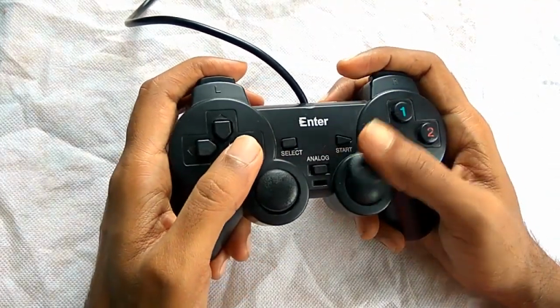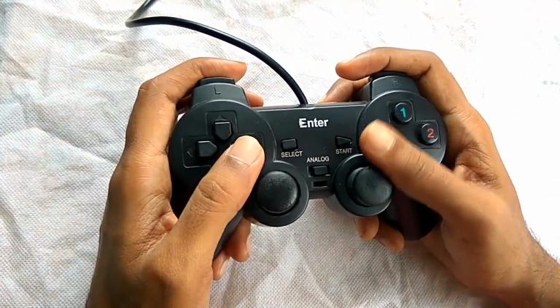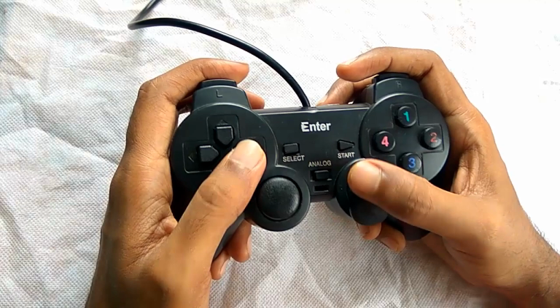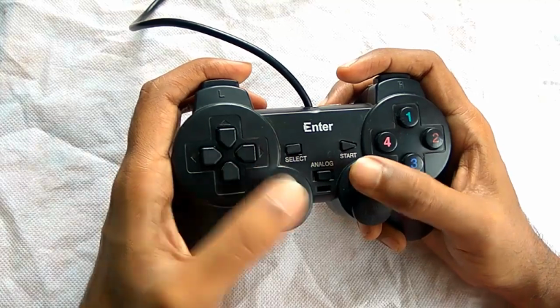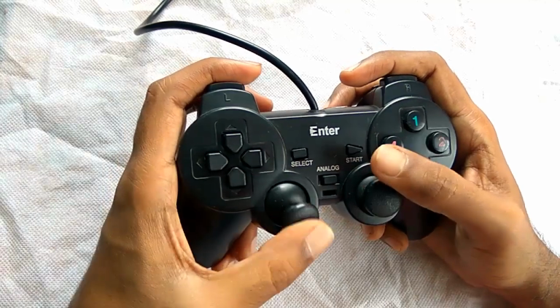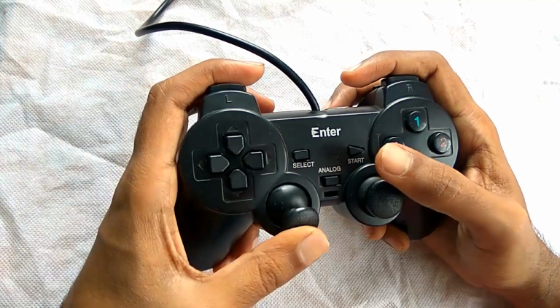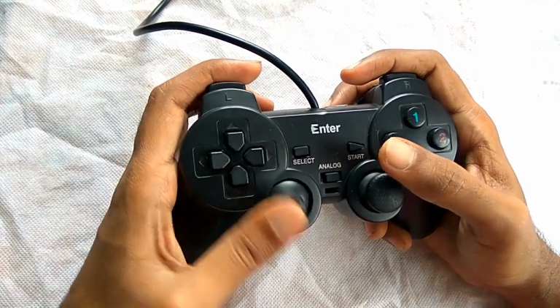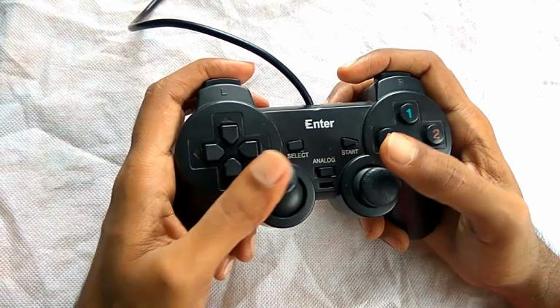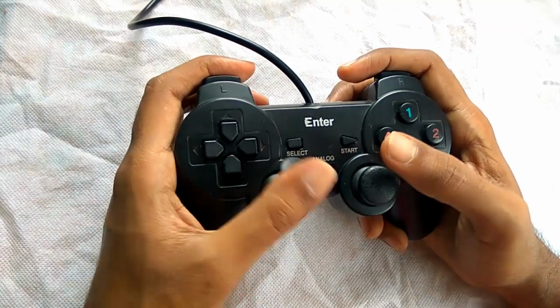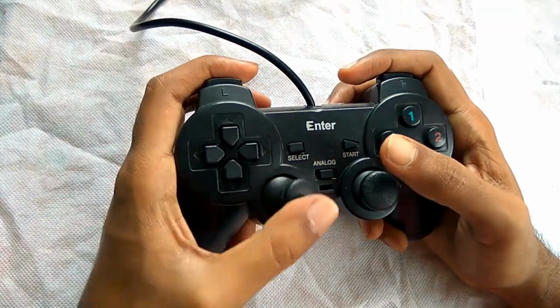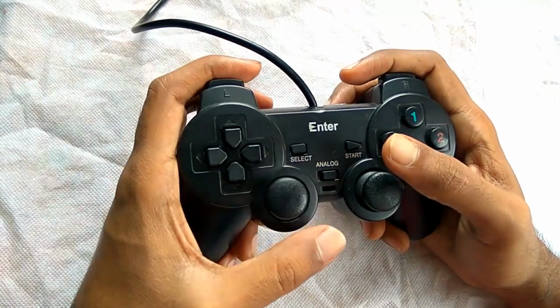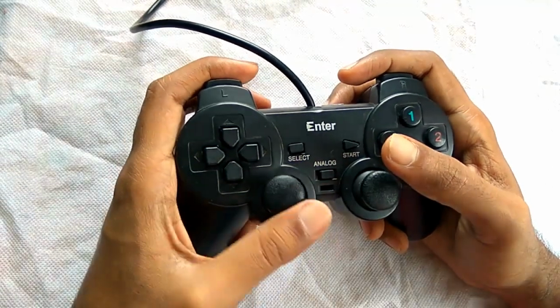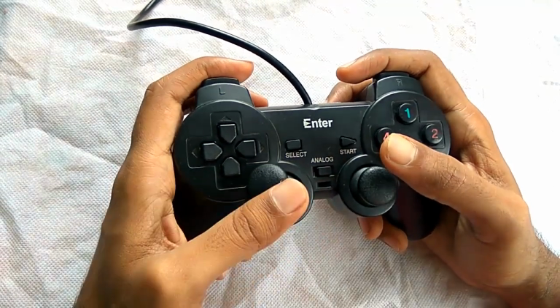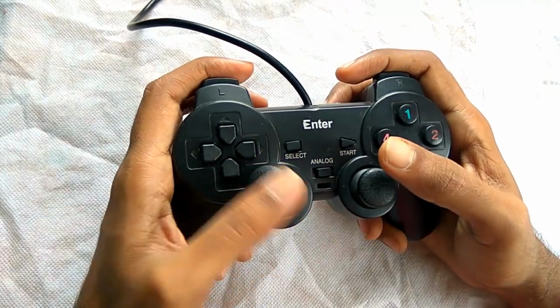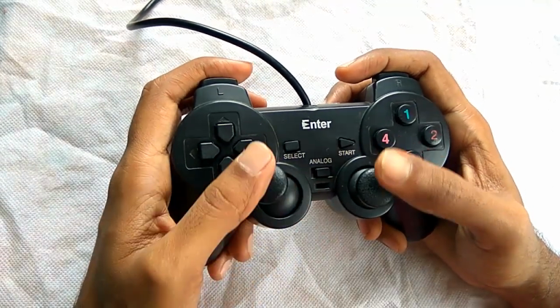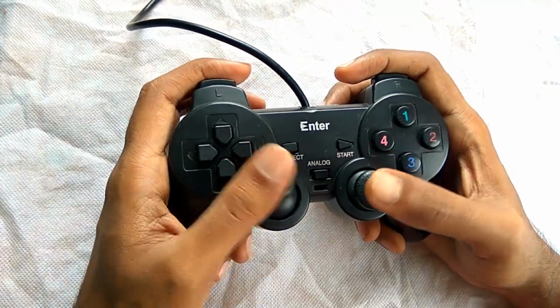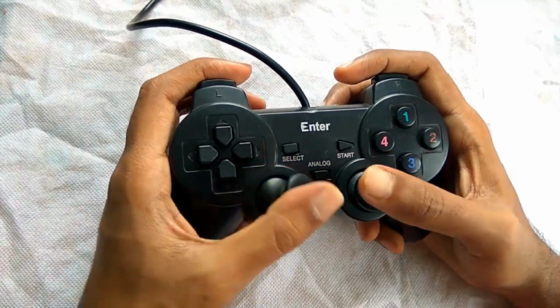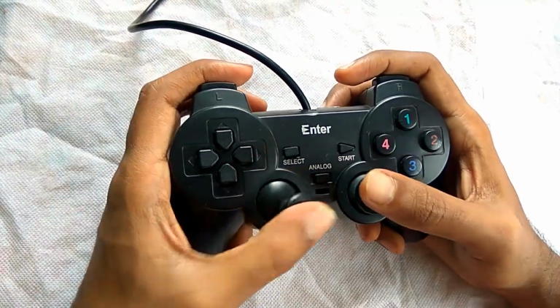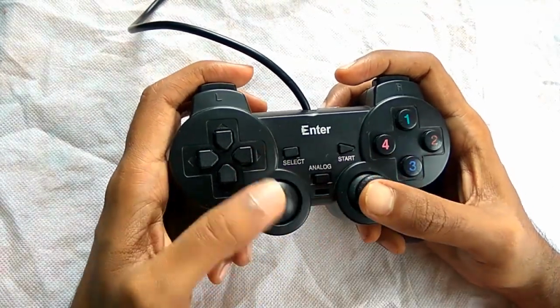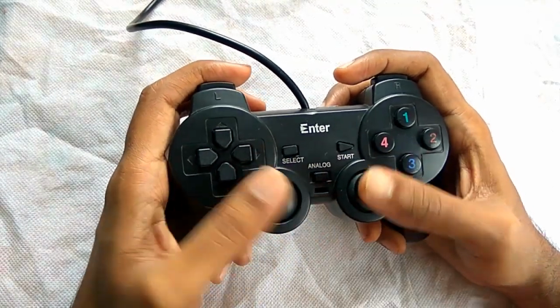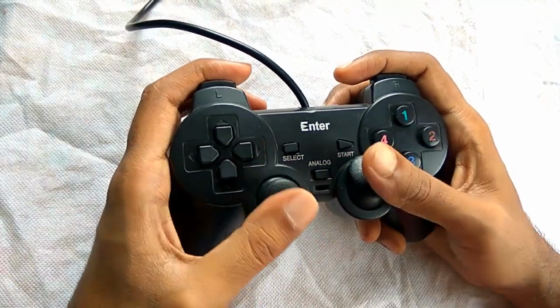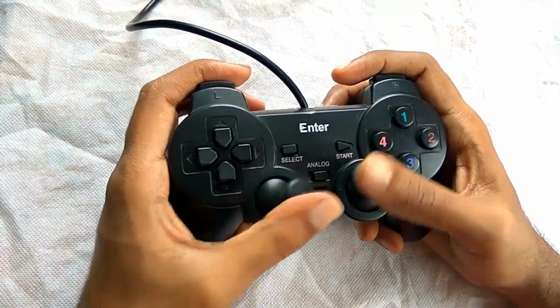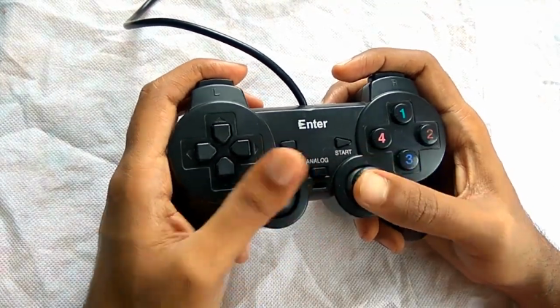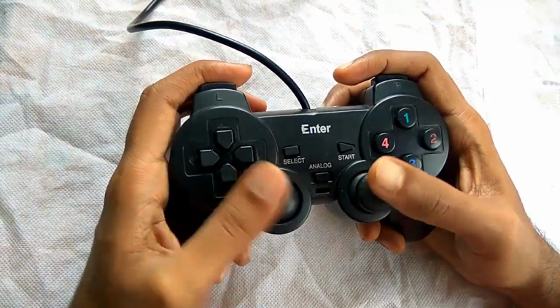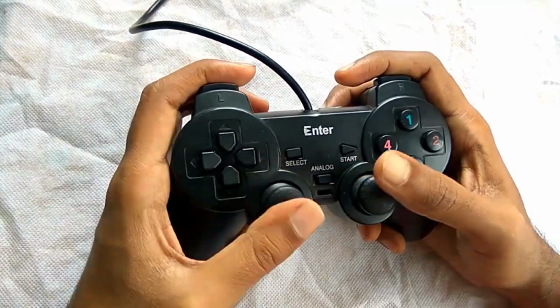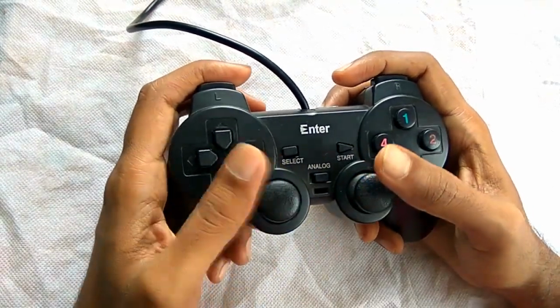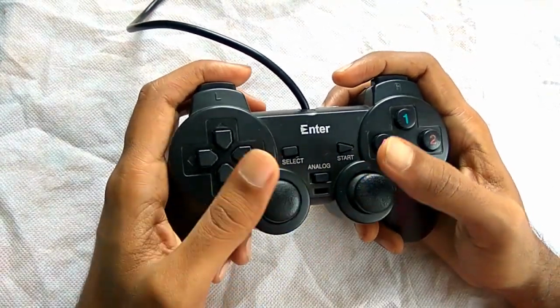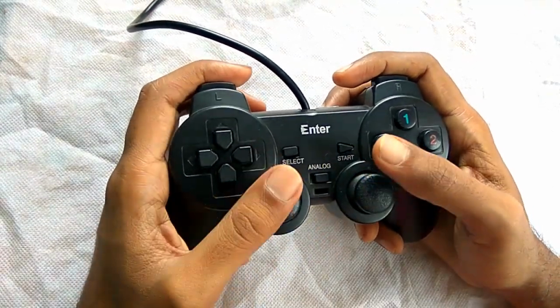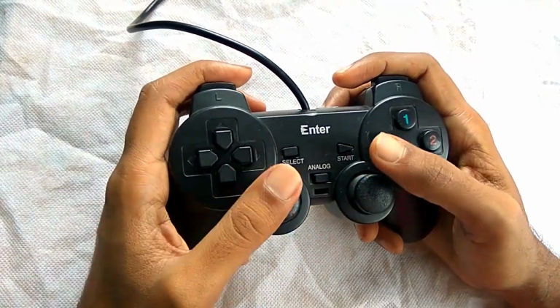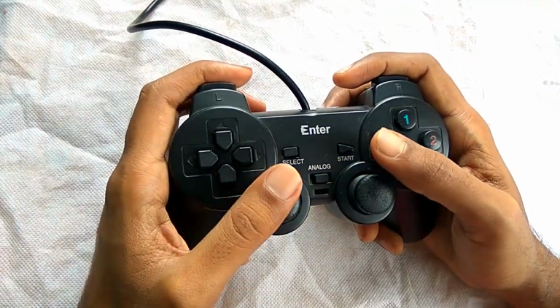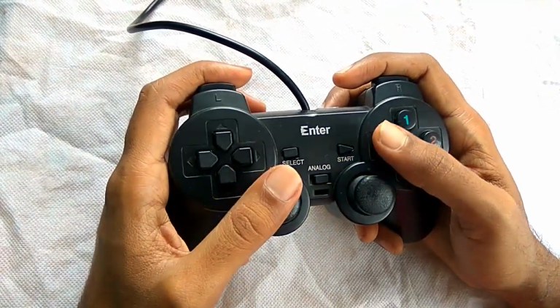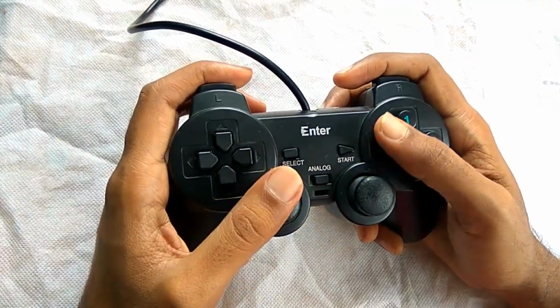As here you can see the gamepad is coming with 2 analog sticks and 12 digital buttons.